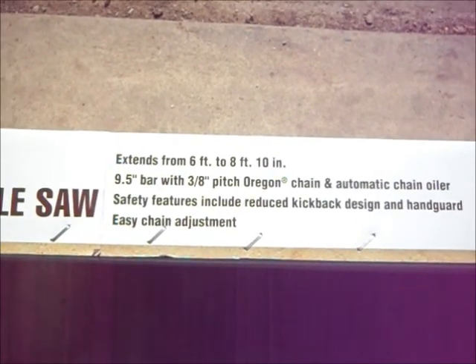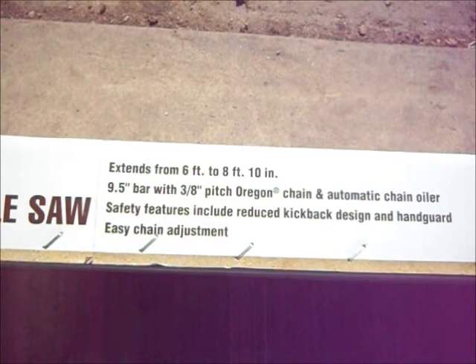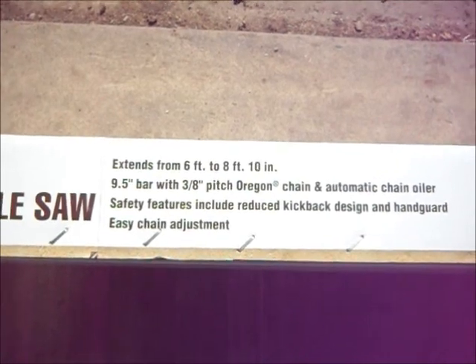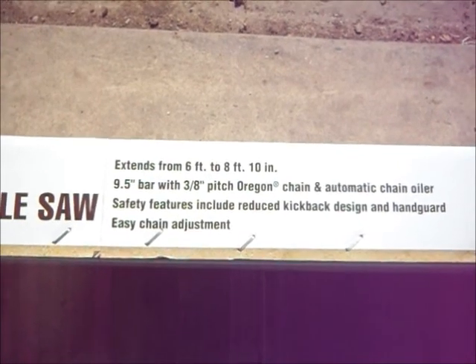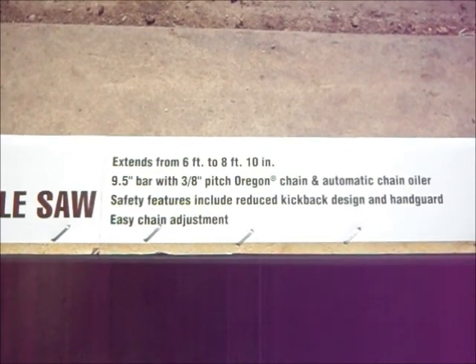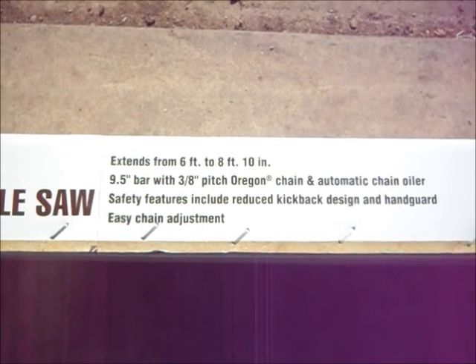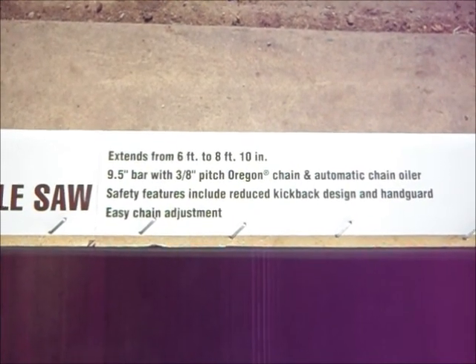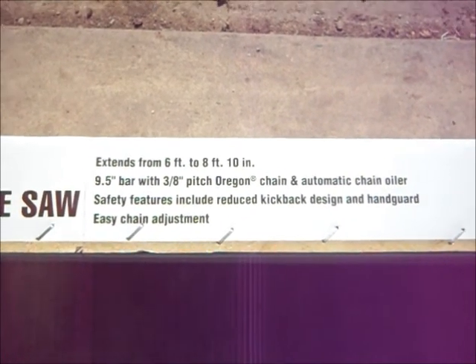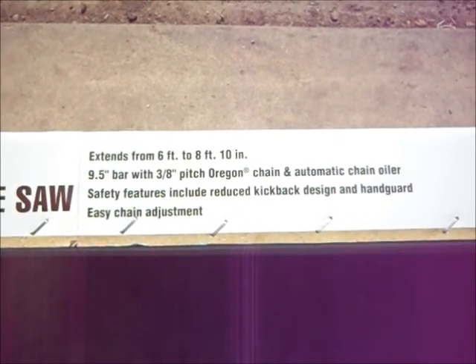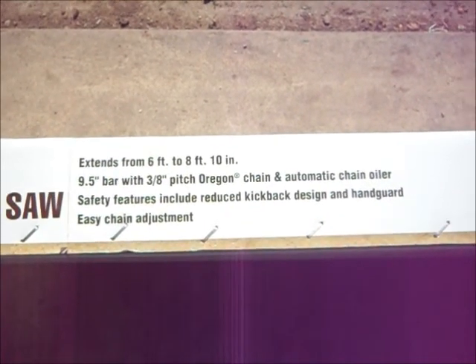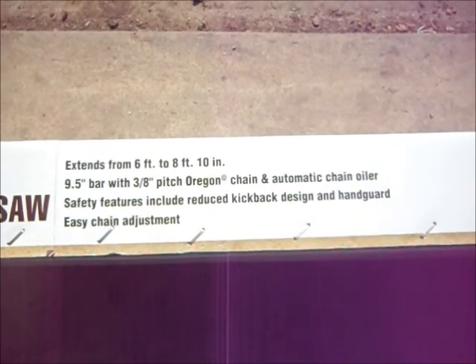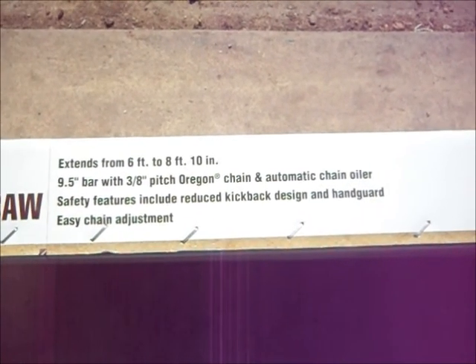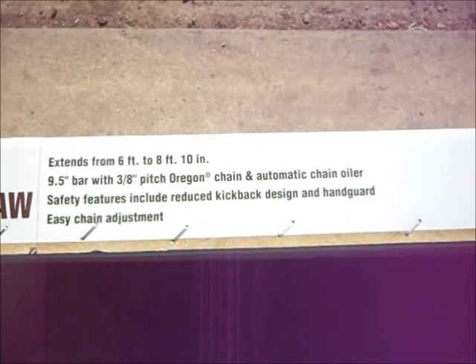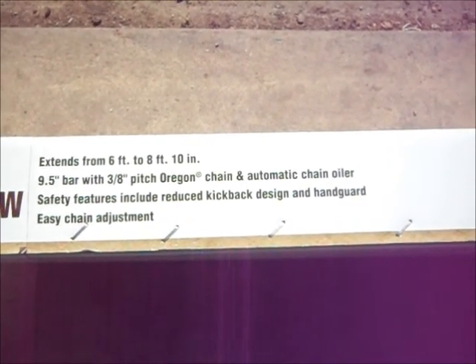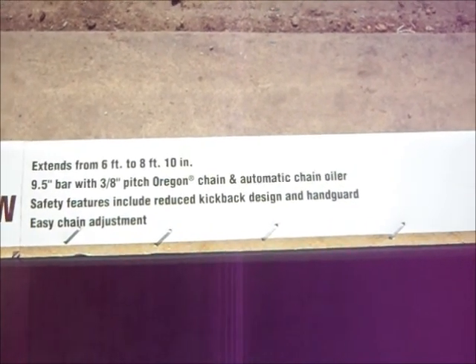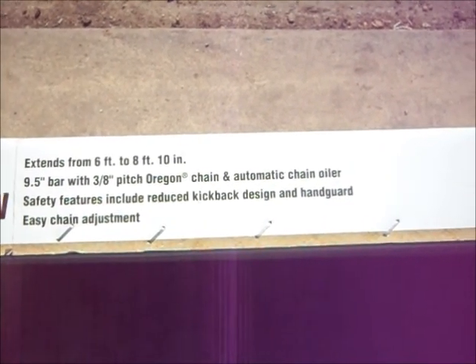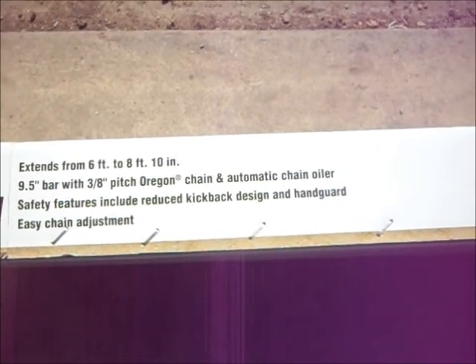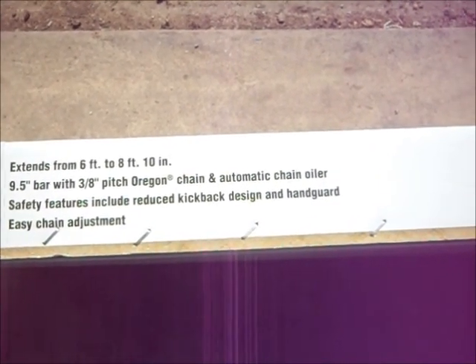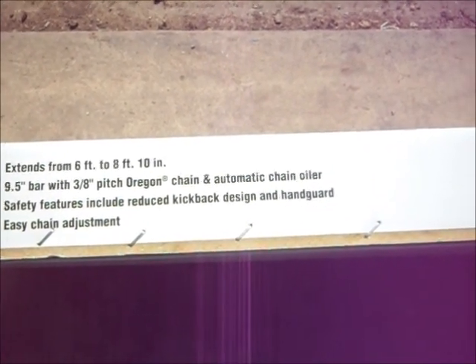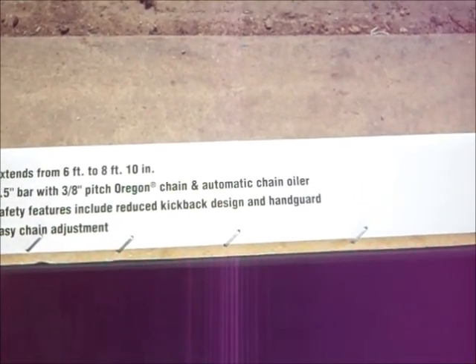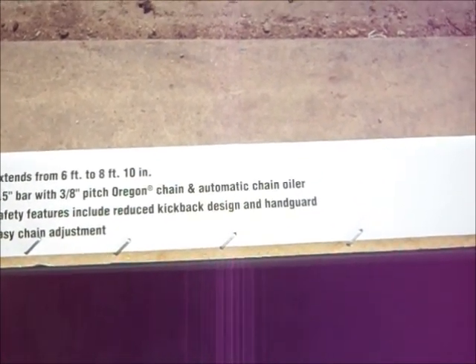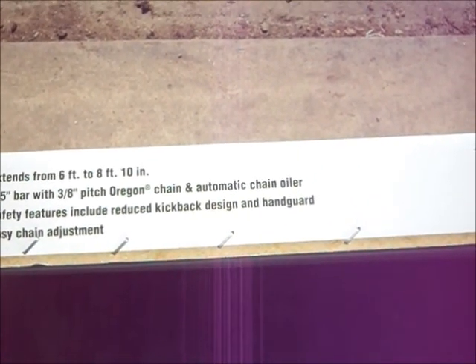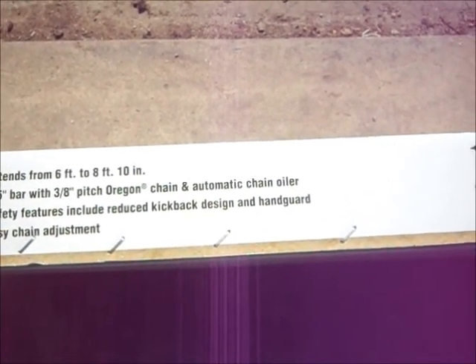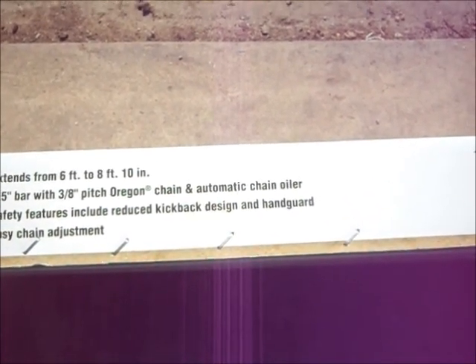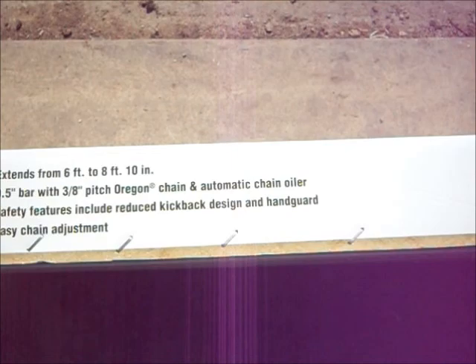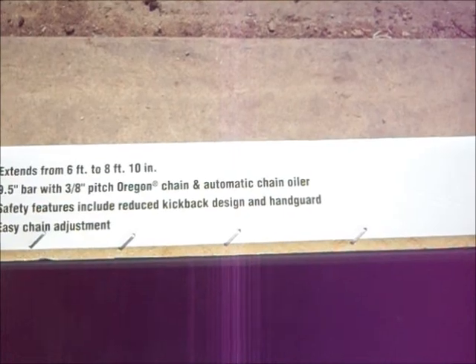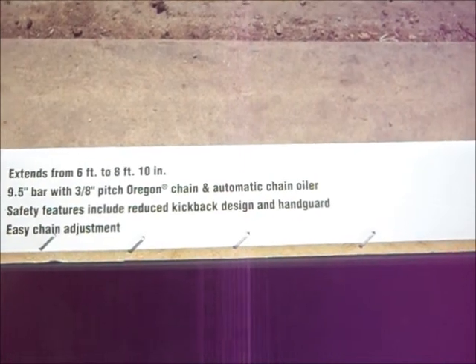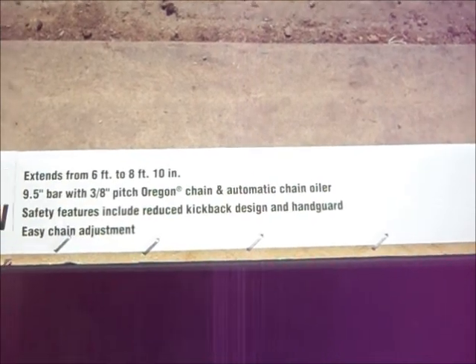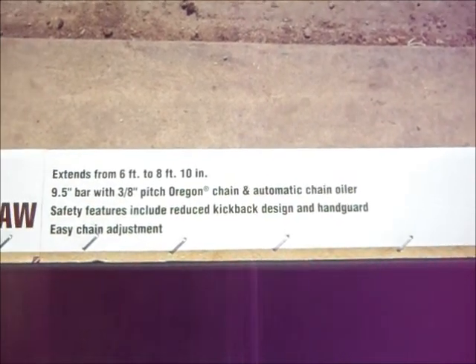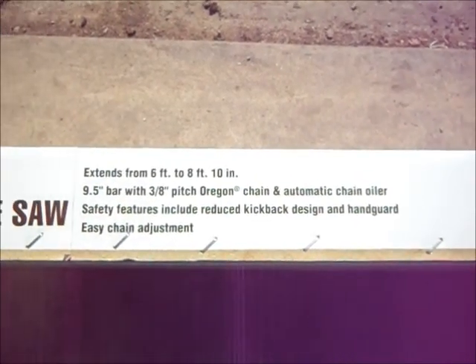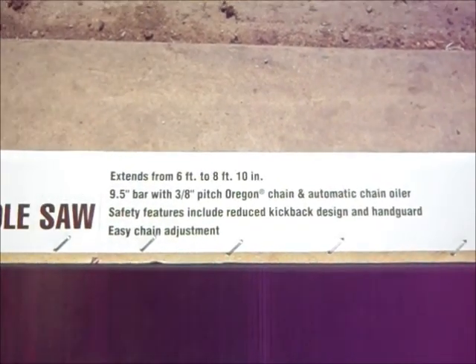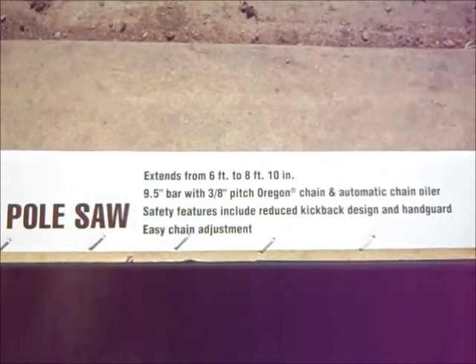I have a lot of fruit trees that need a lot of trimming — that's why I bought it. And we're going to see what comes in the box.